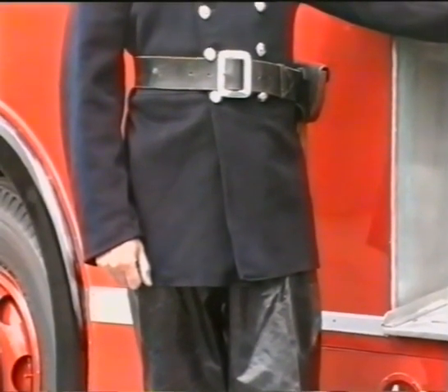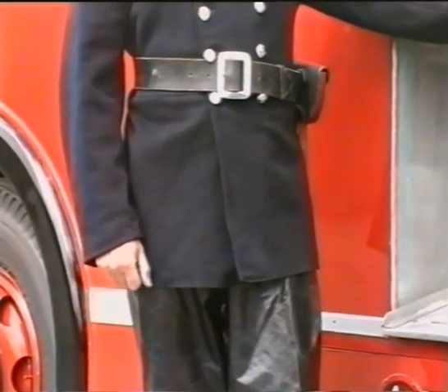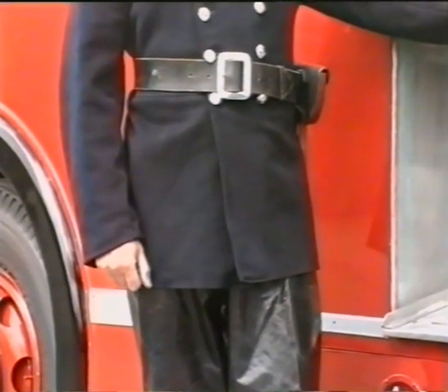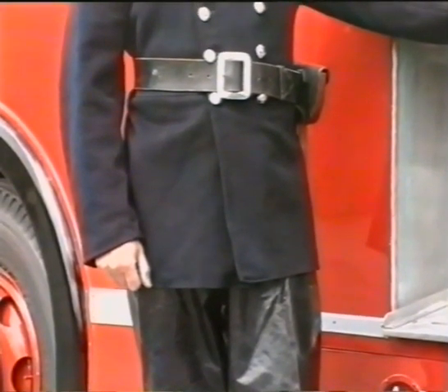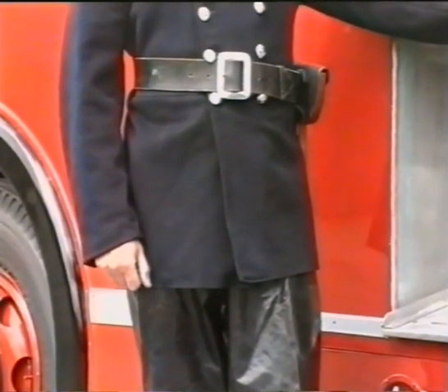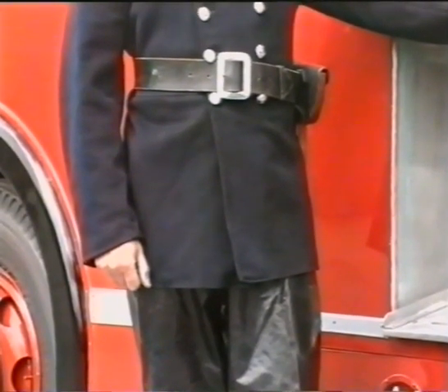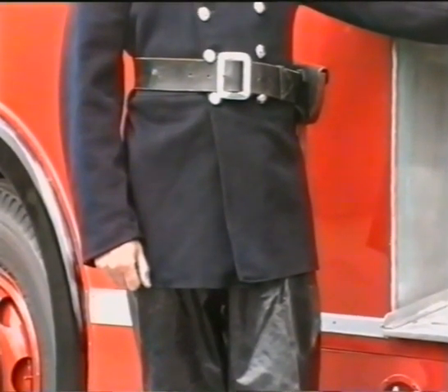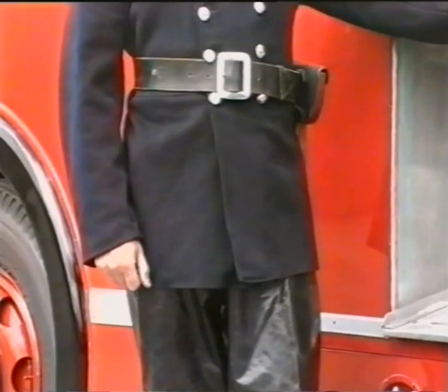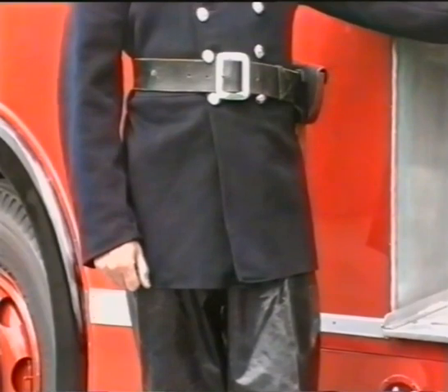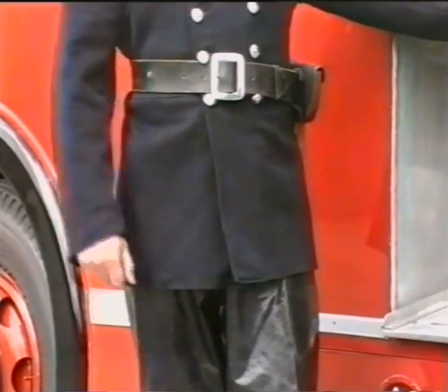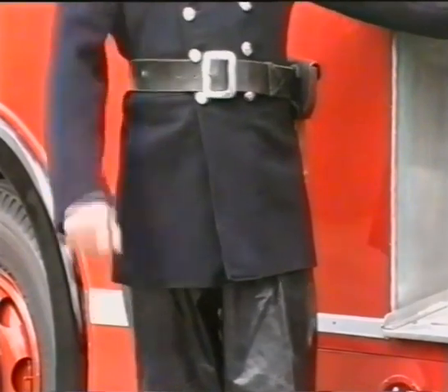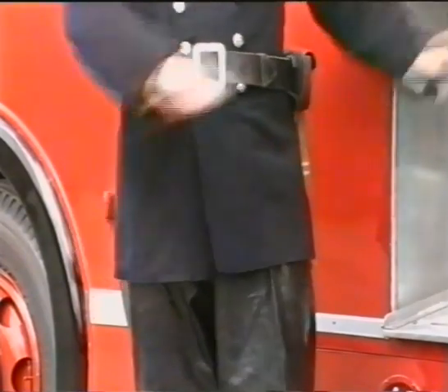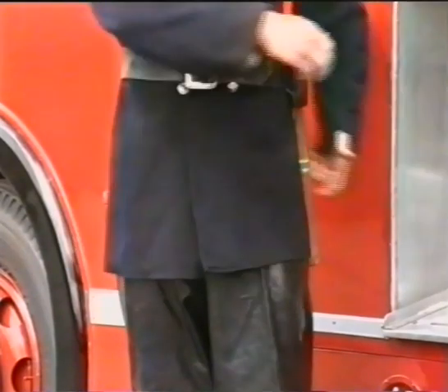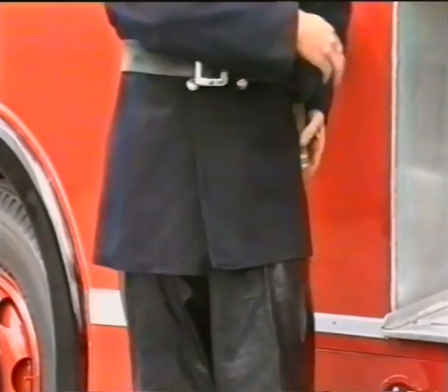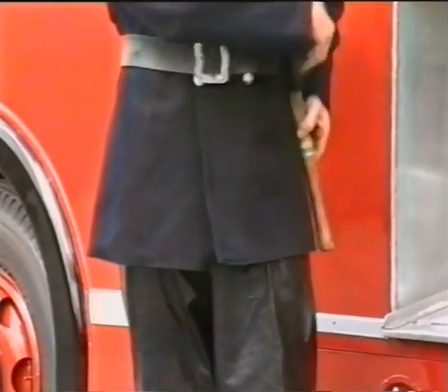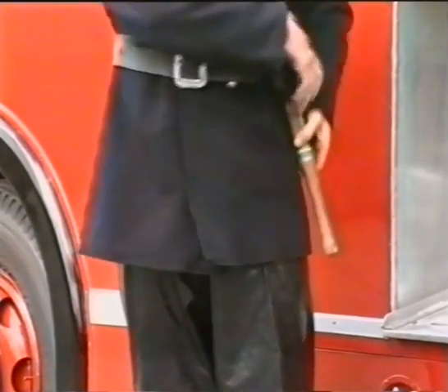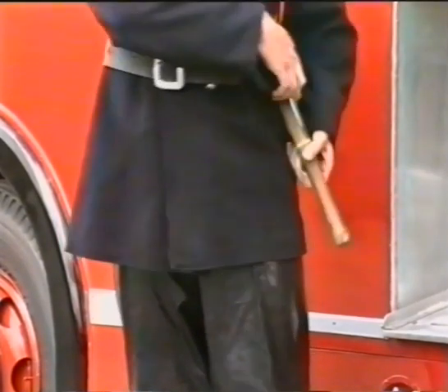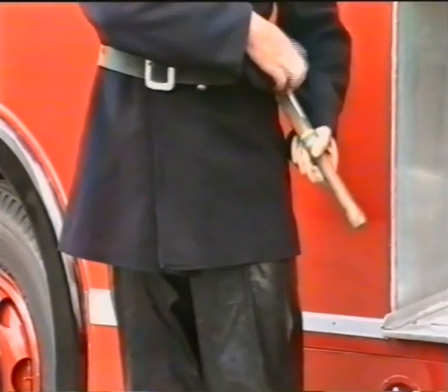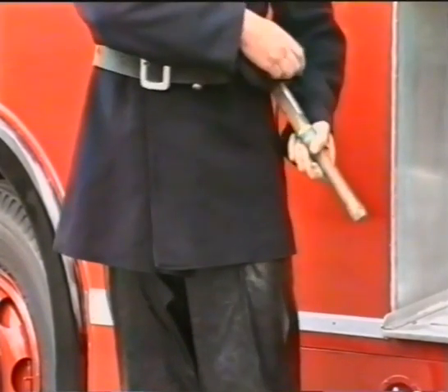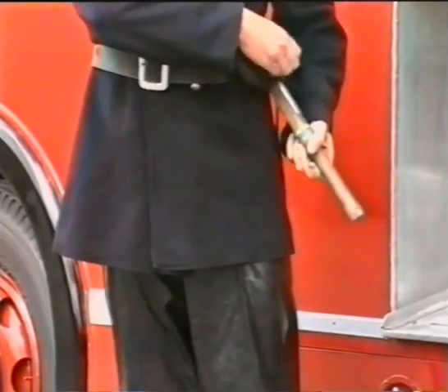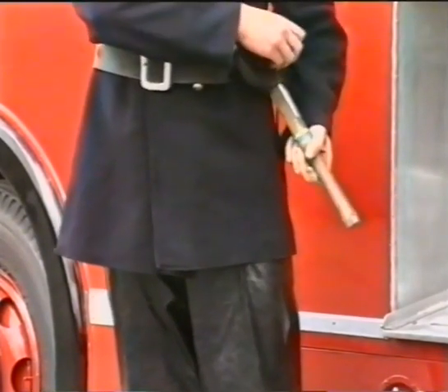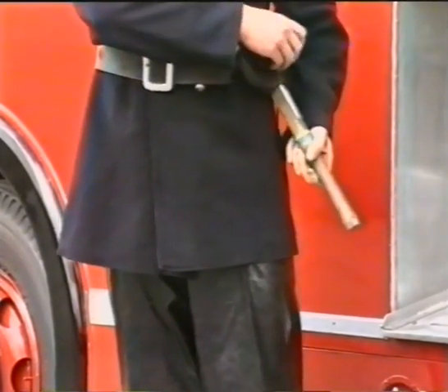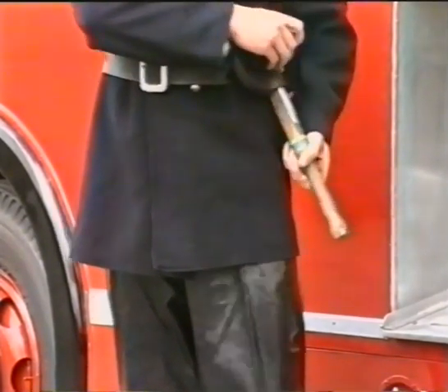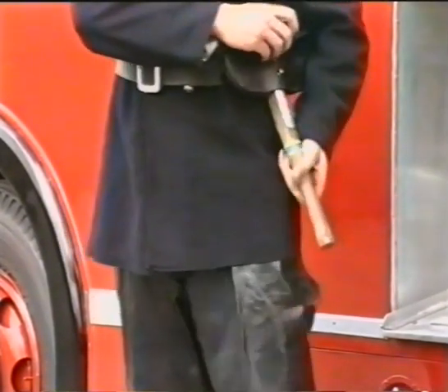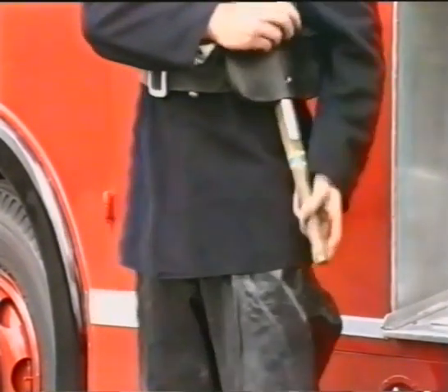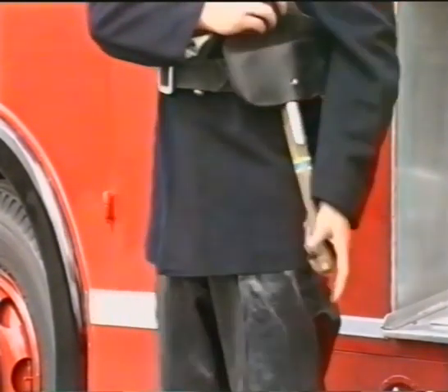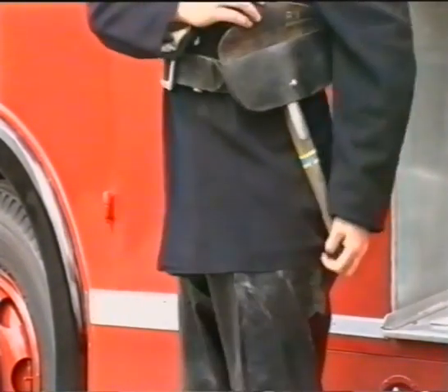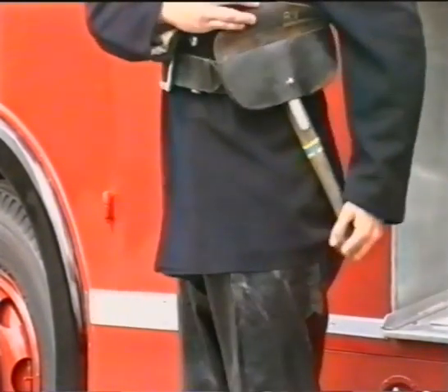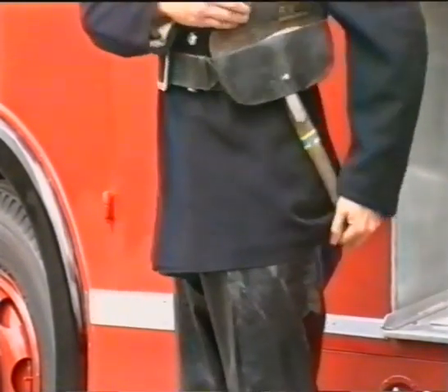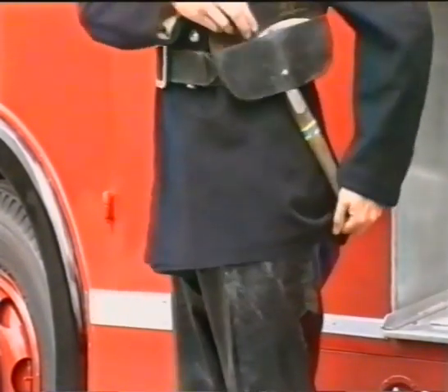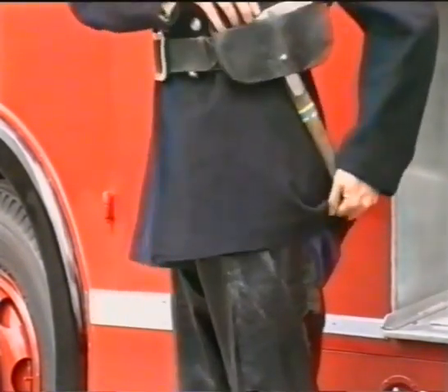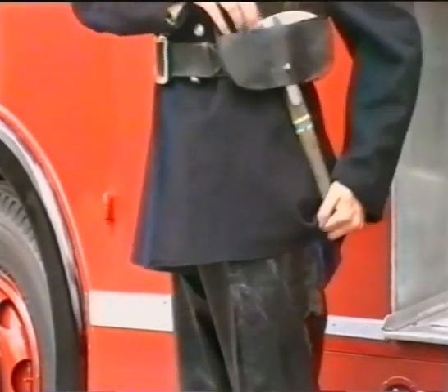Every fireman carried his own hand axe. It should be noted that gloves were seldom, if ever, worn.